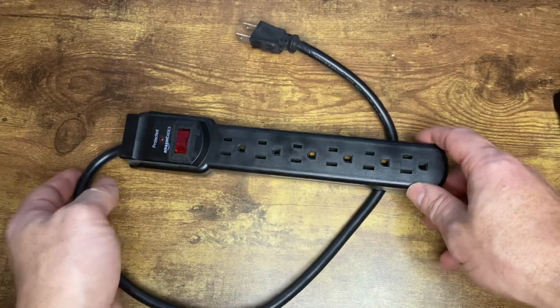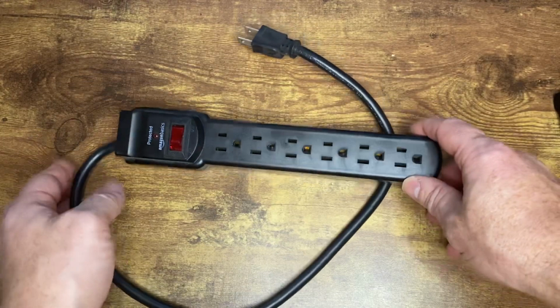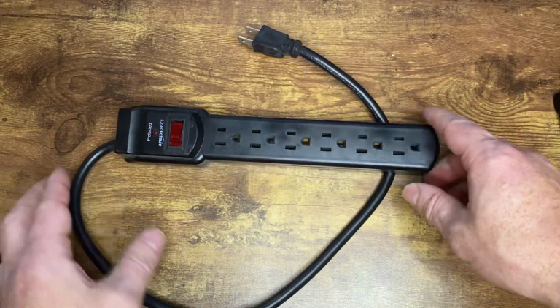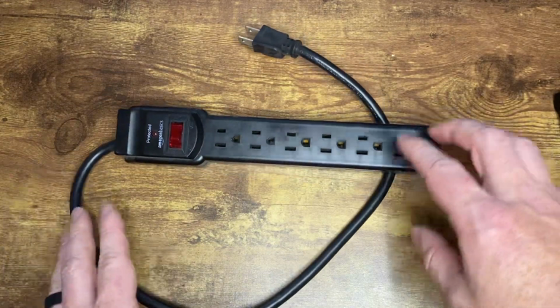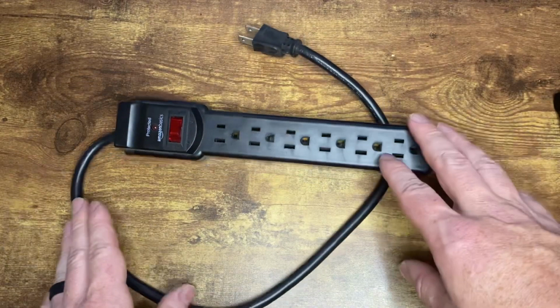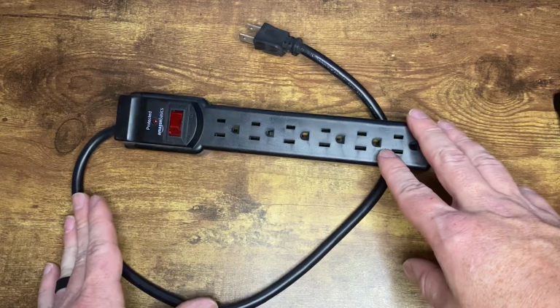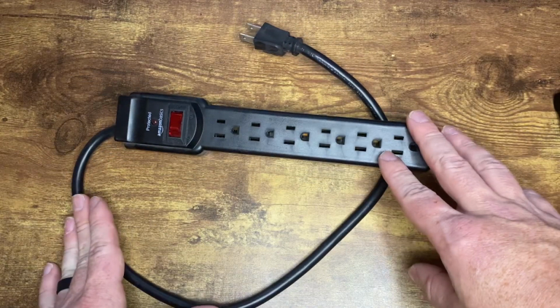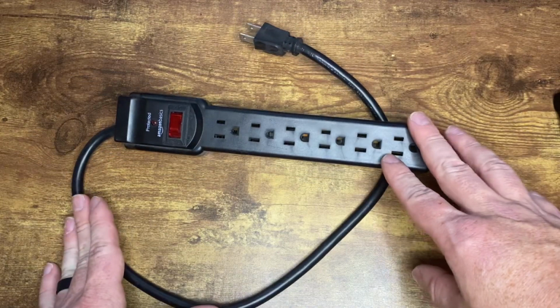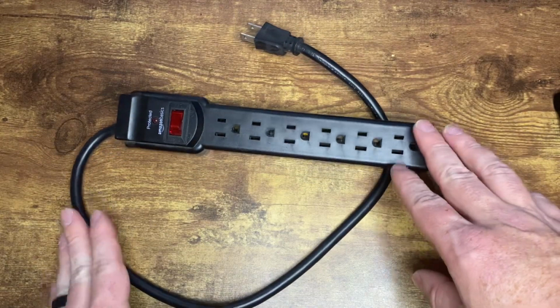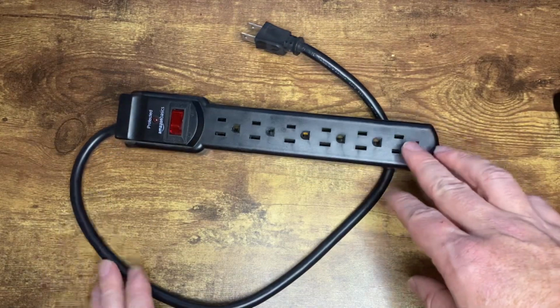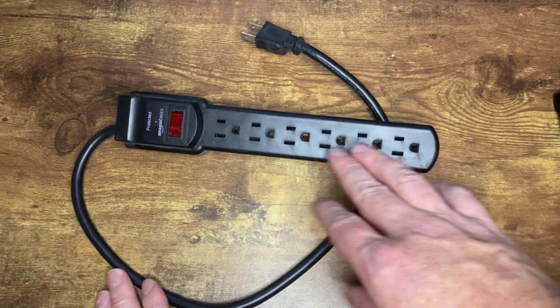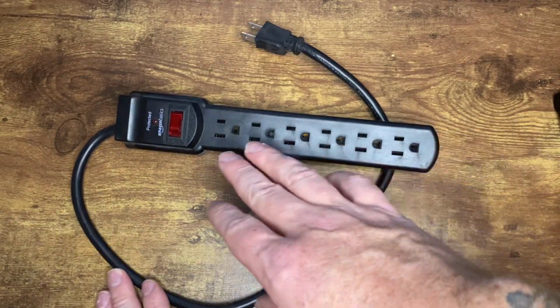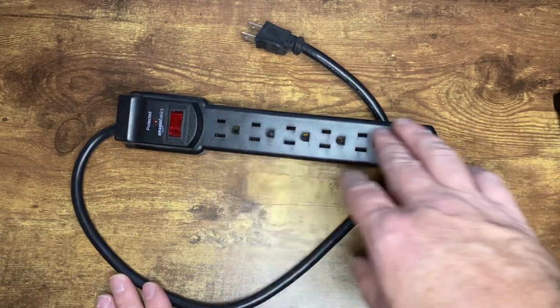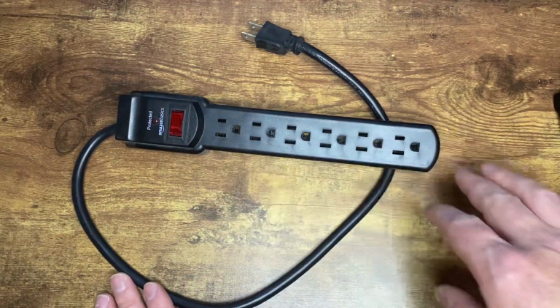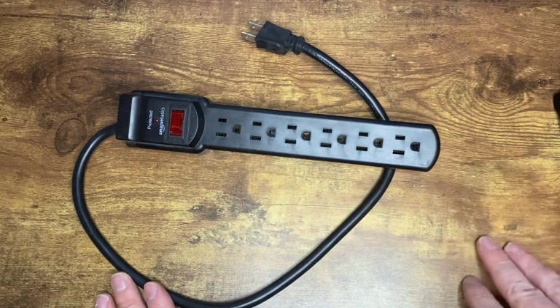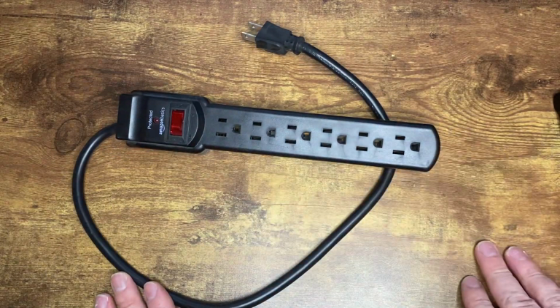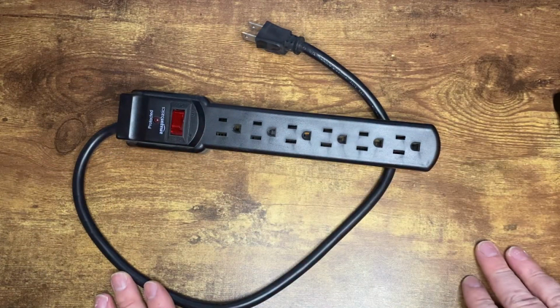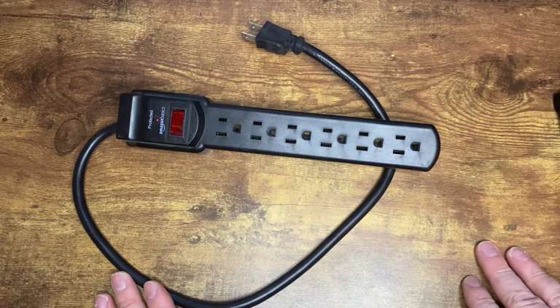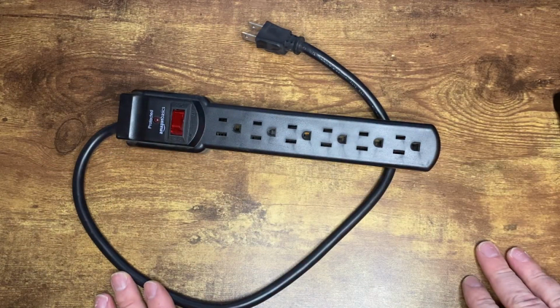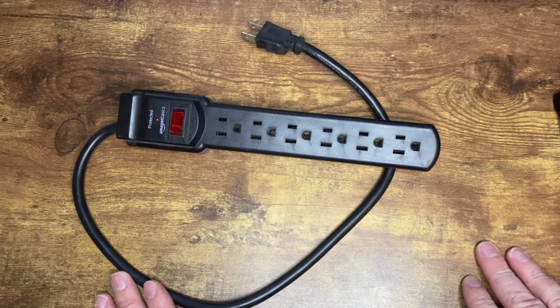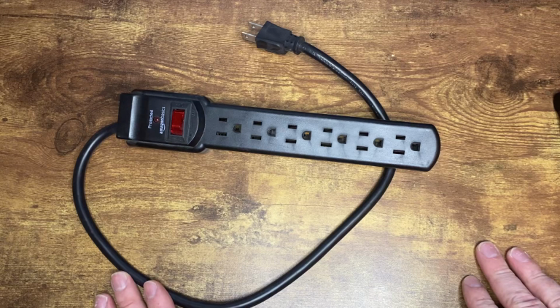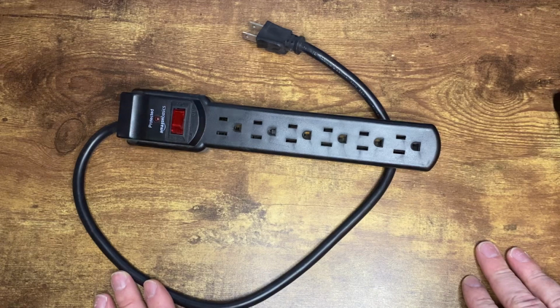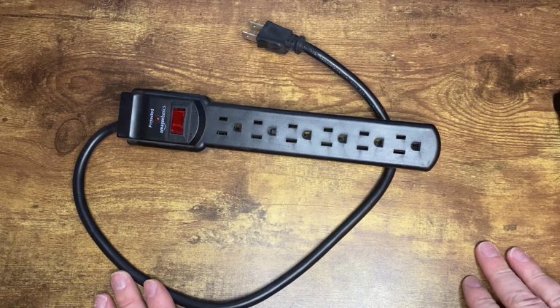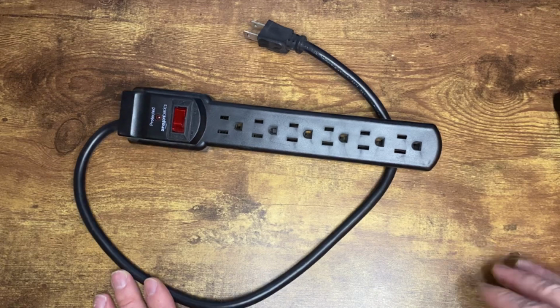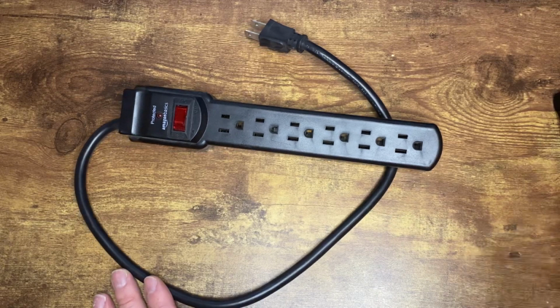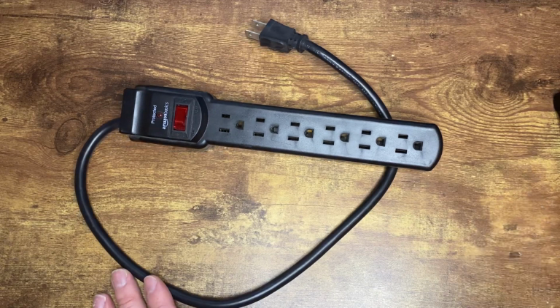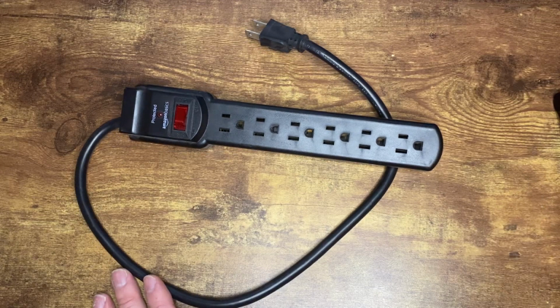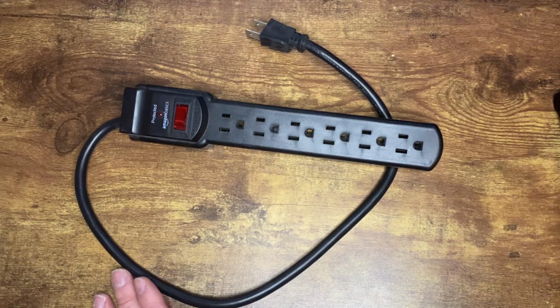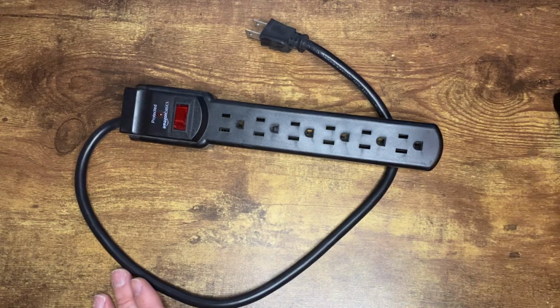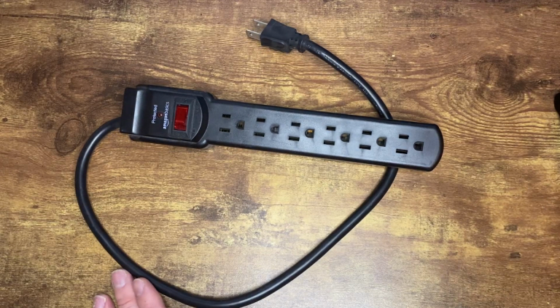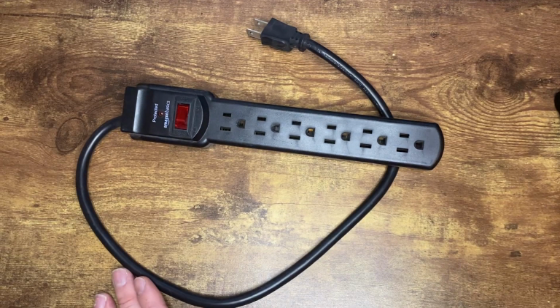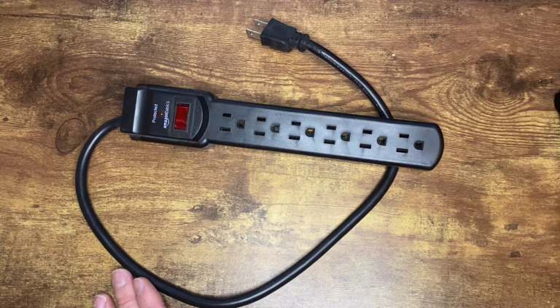Overall, great Surge Protector. Works well. Fills a bunch of slots. Definitely recommend it.